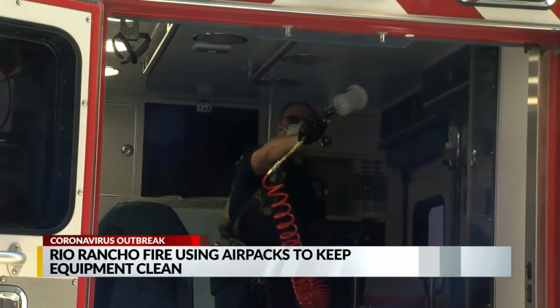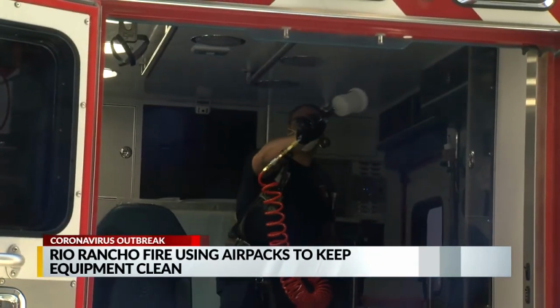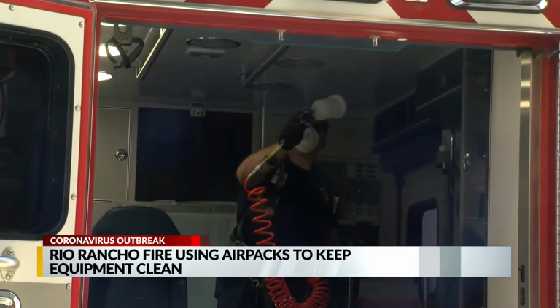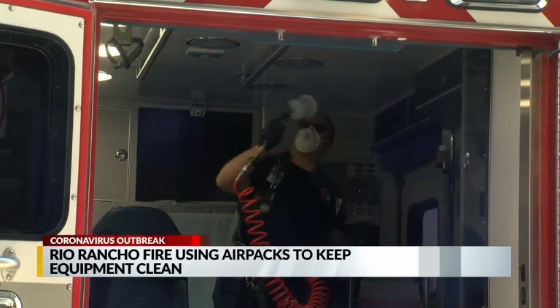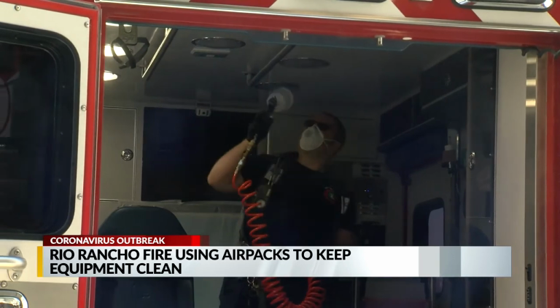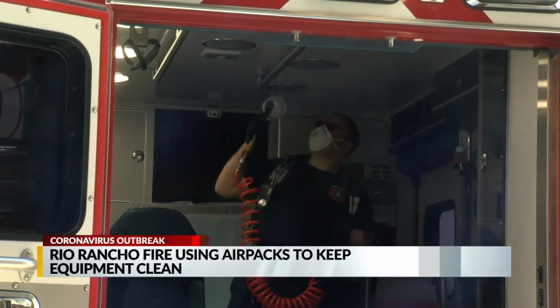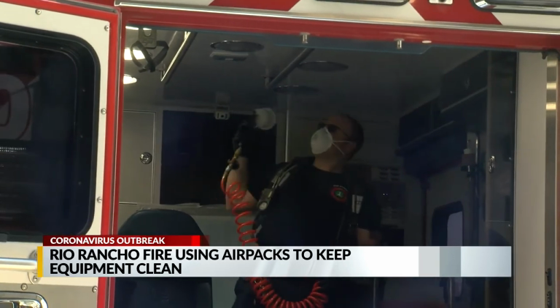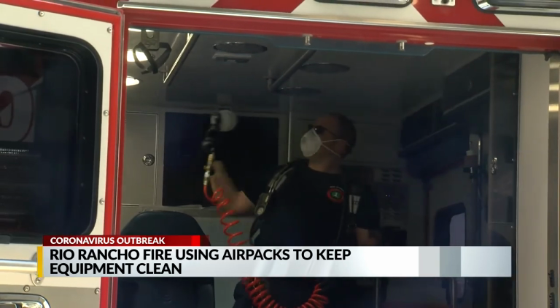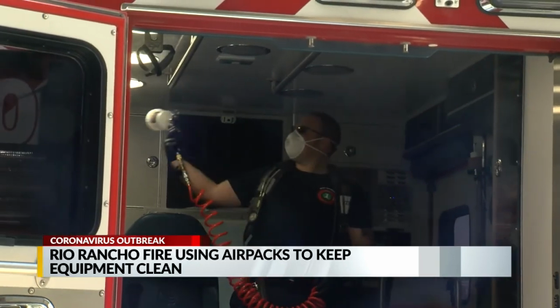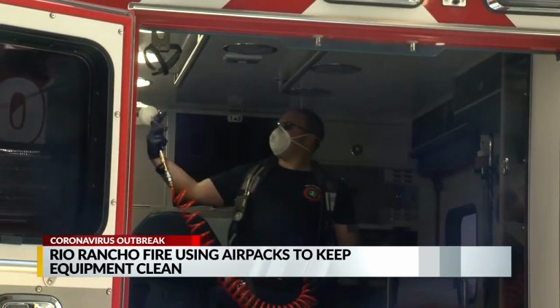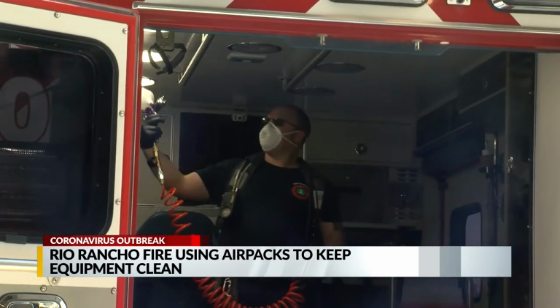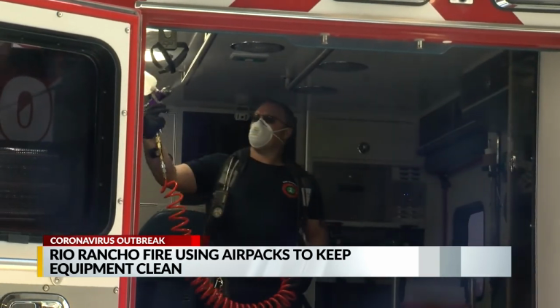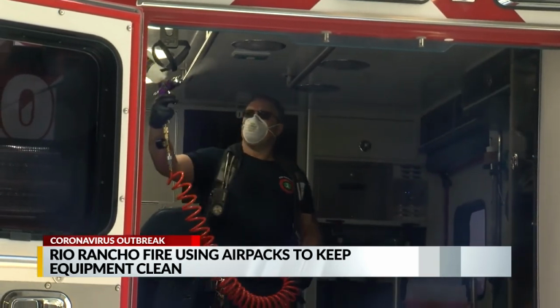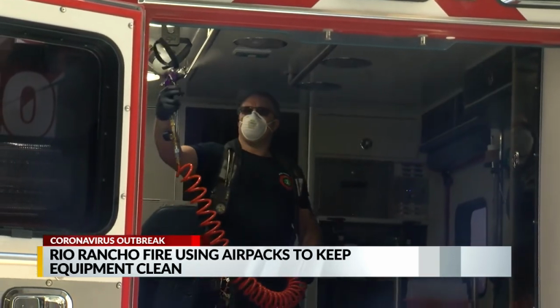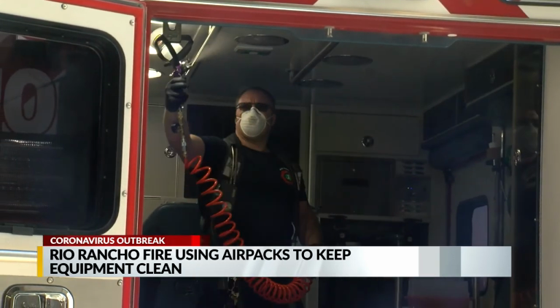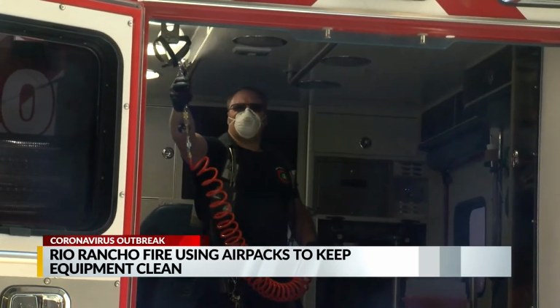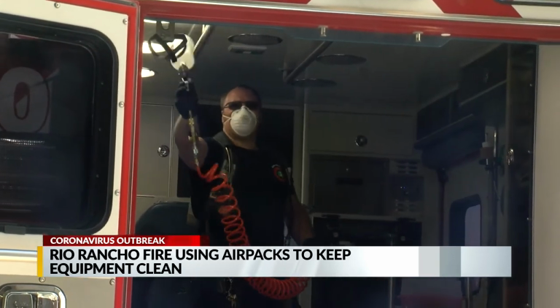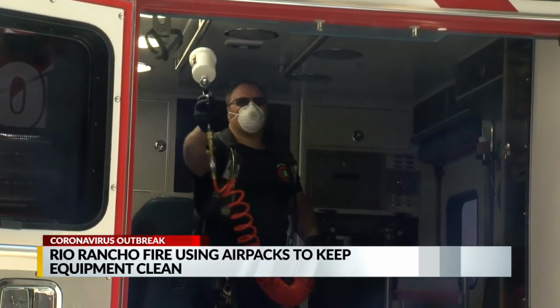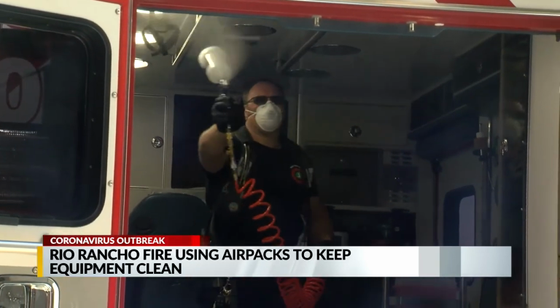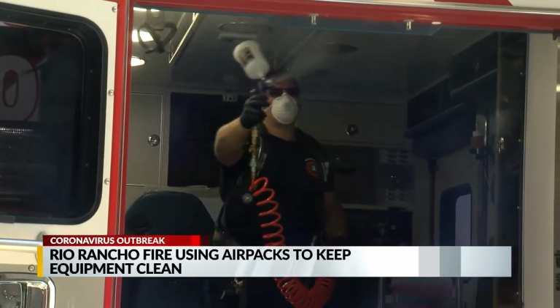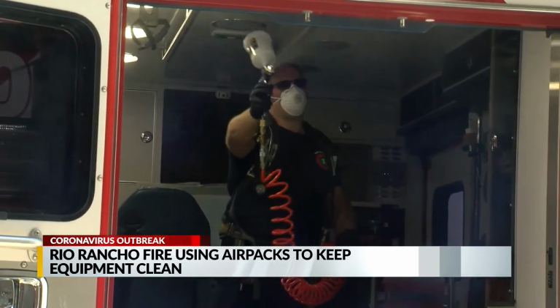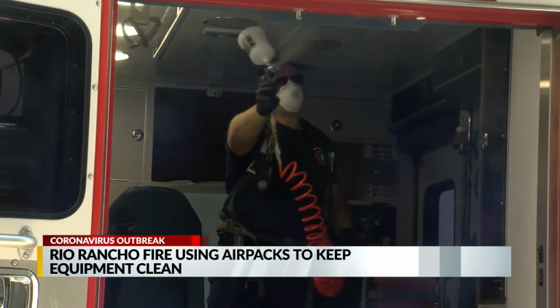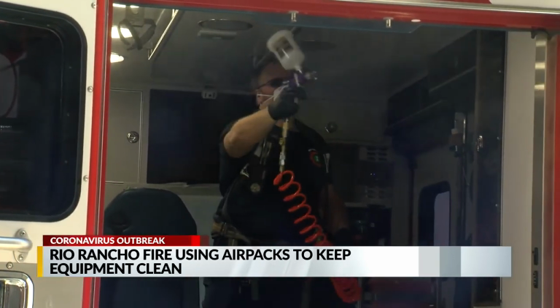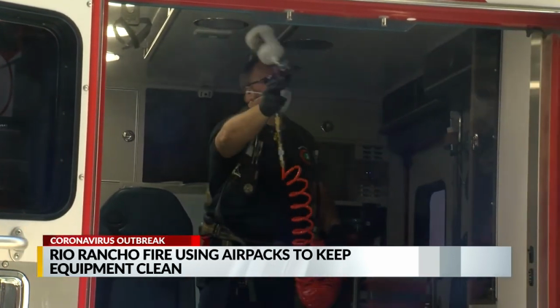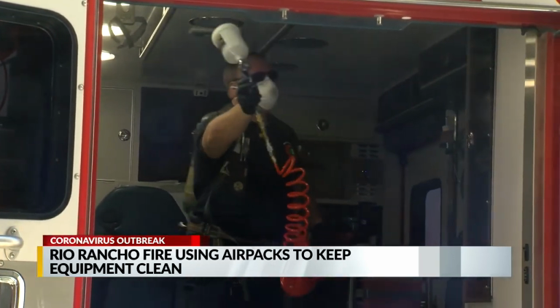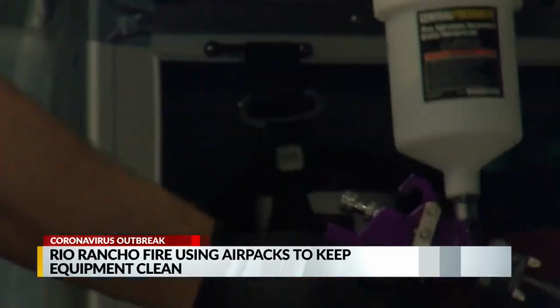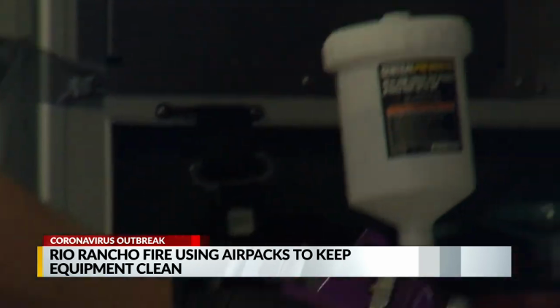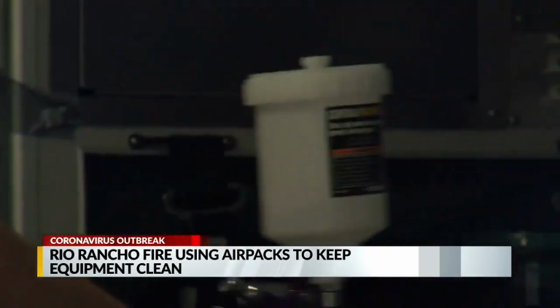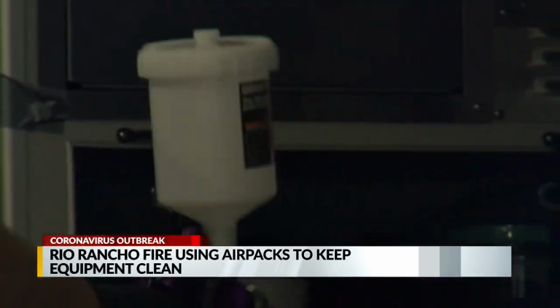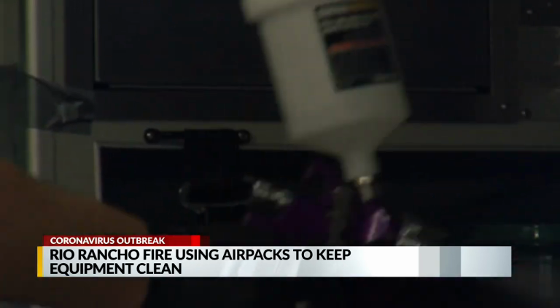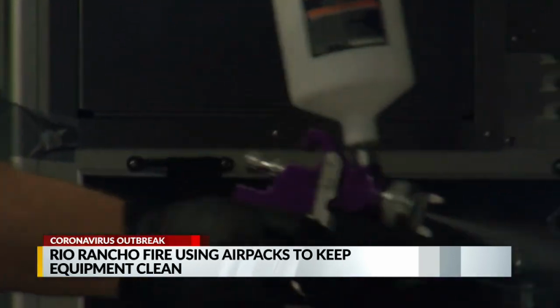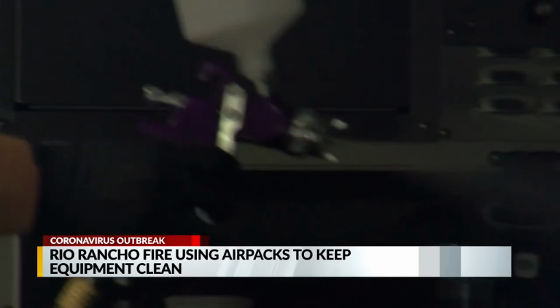They say the solution they're using is 100 times stronger than bleach but still safe for their crews.